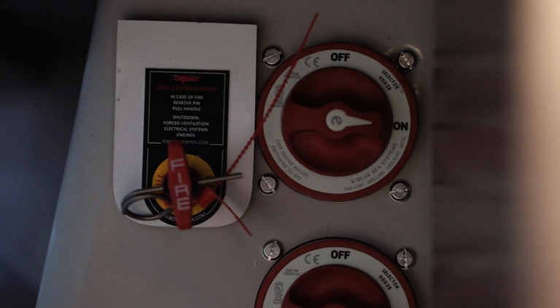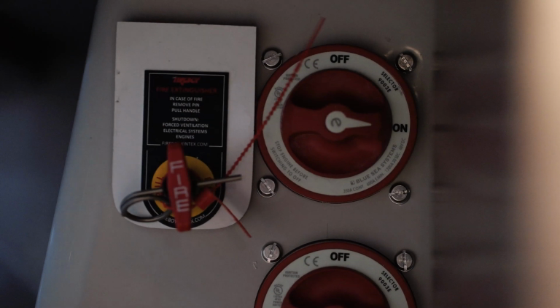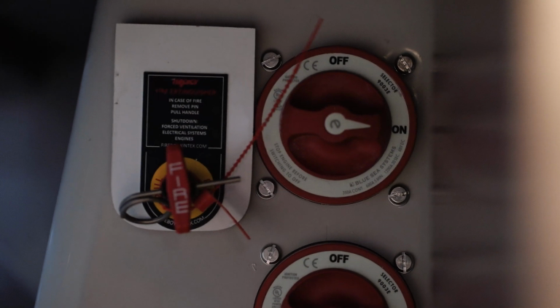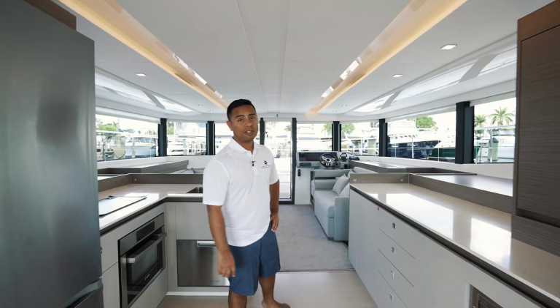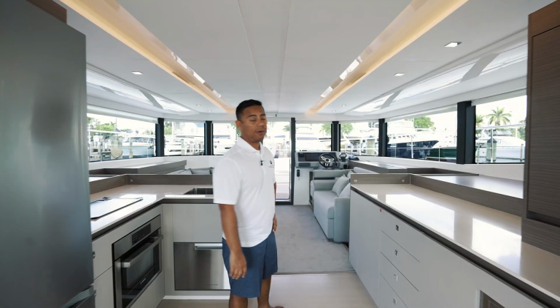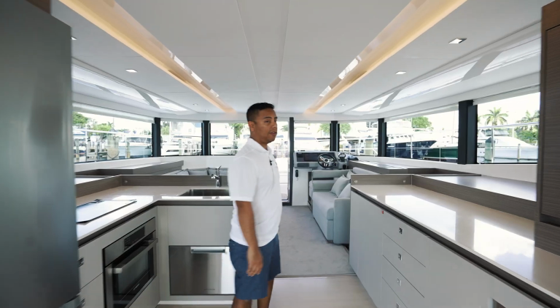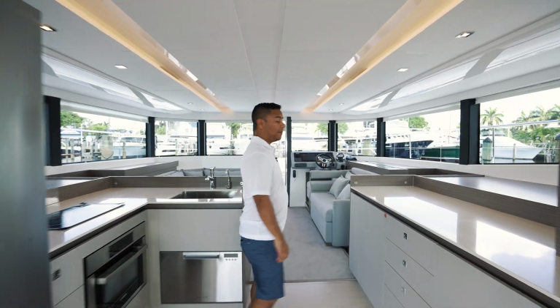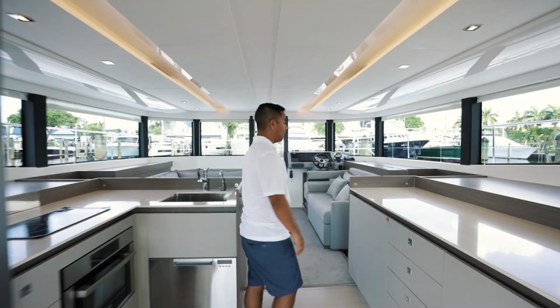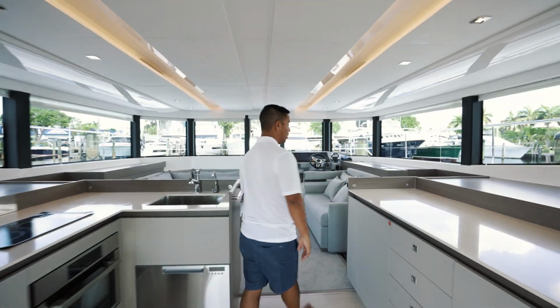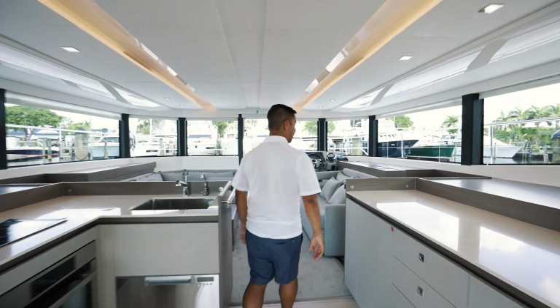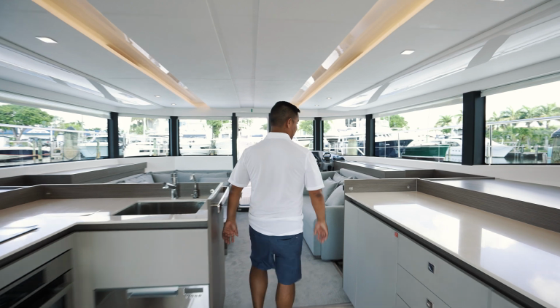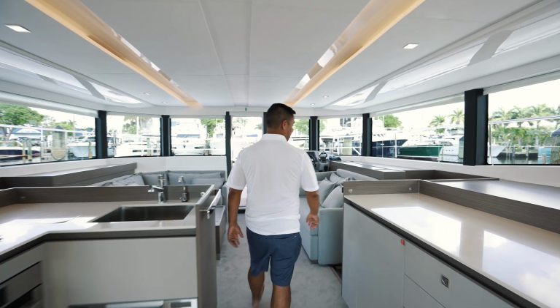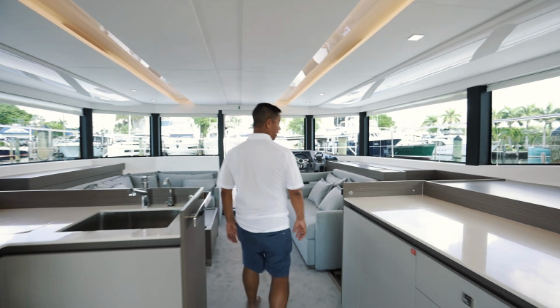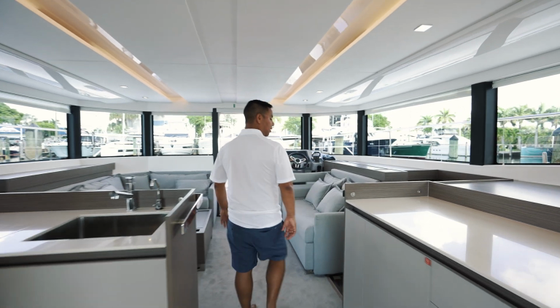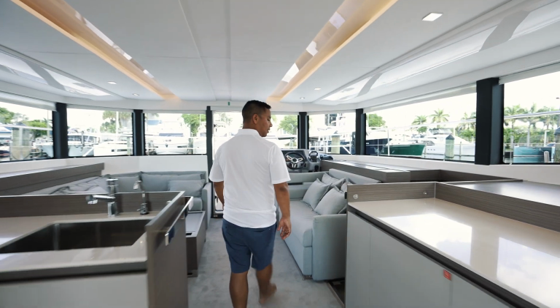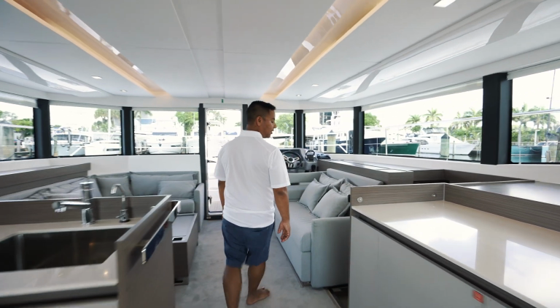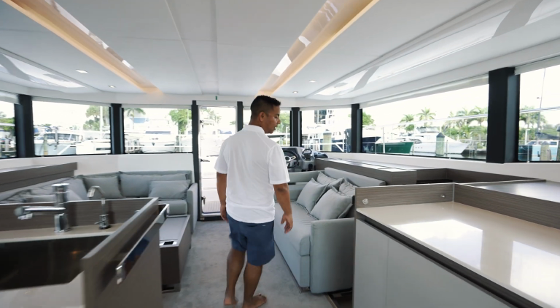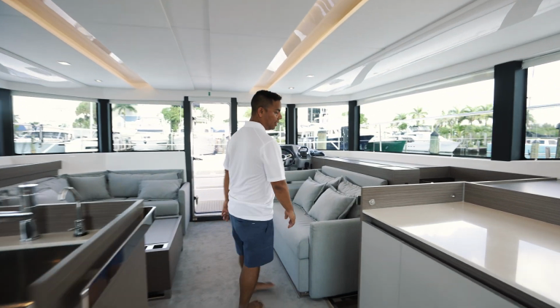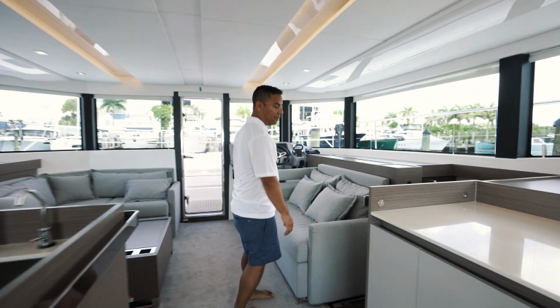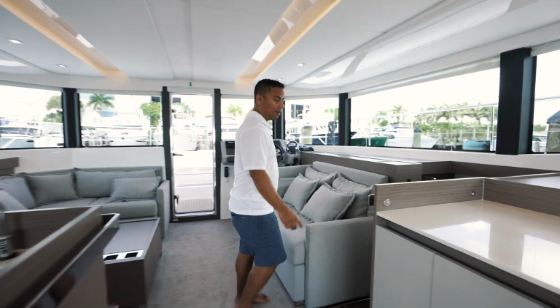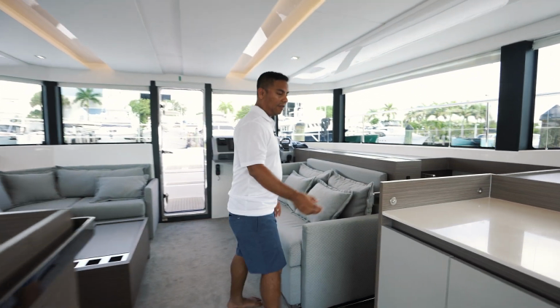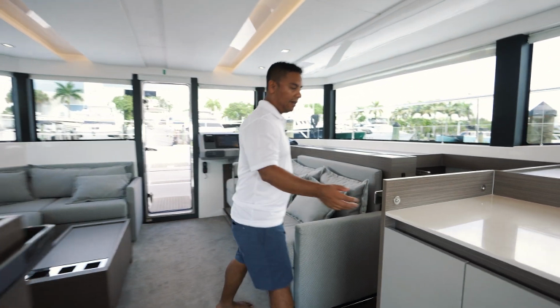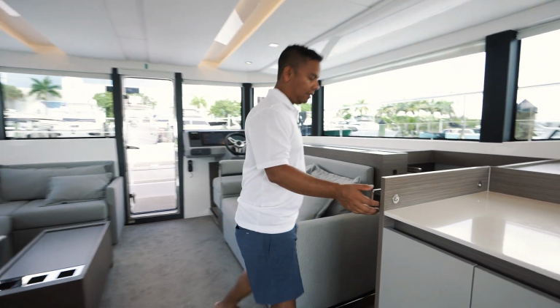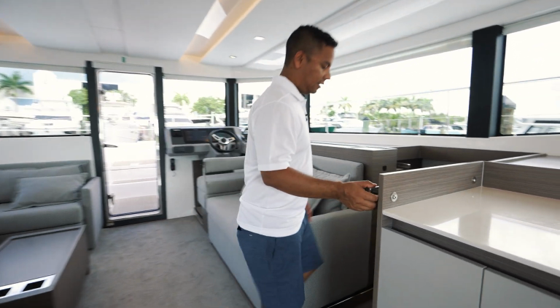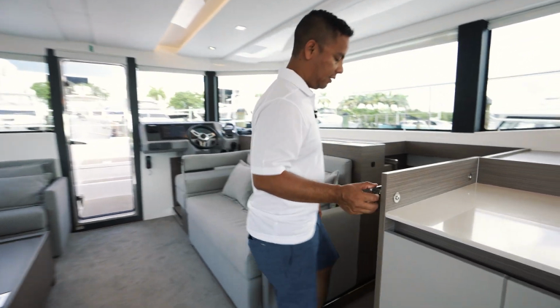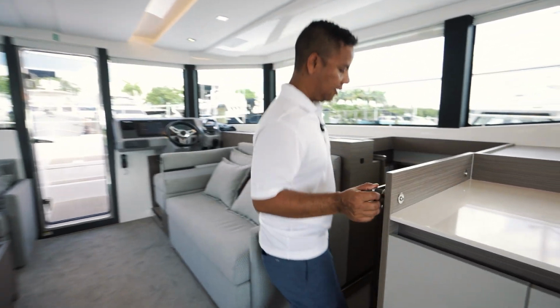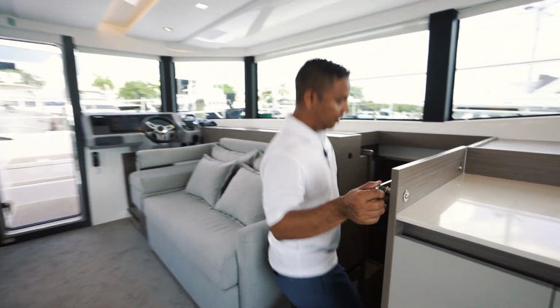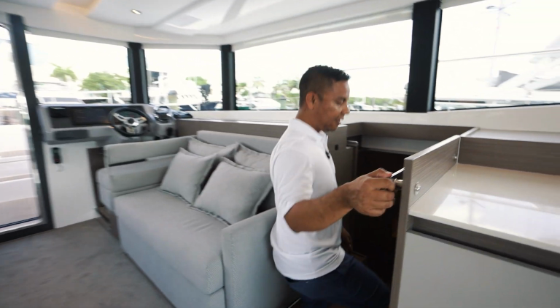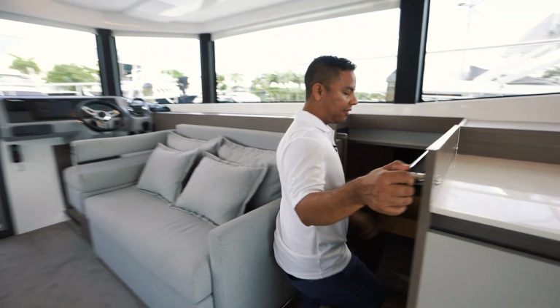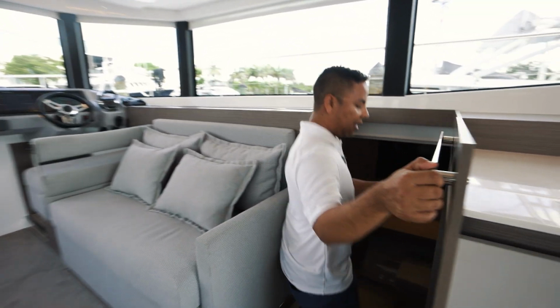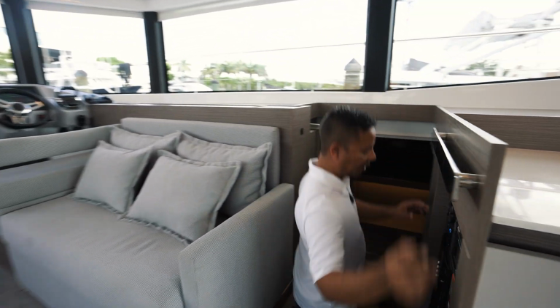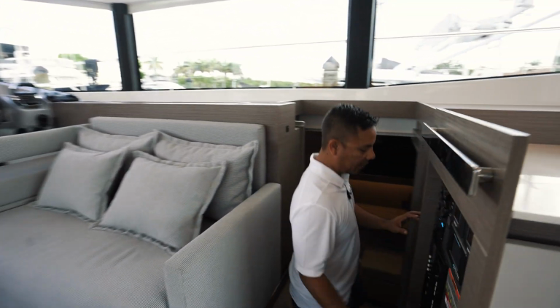Let me show you where the main breaker panel is in the salon. It's located here on the starboard side near the steps to the master cabin.